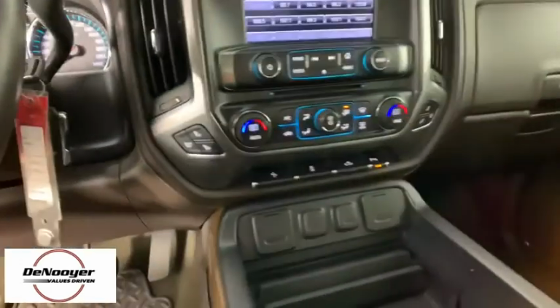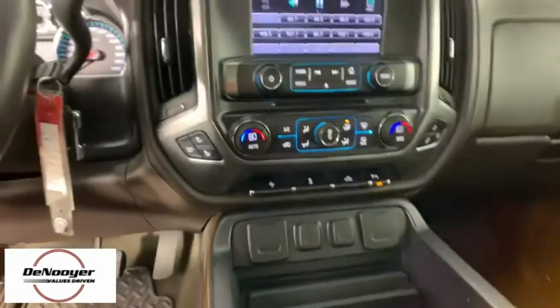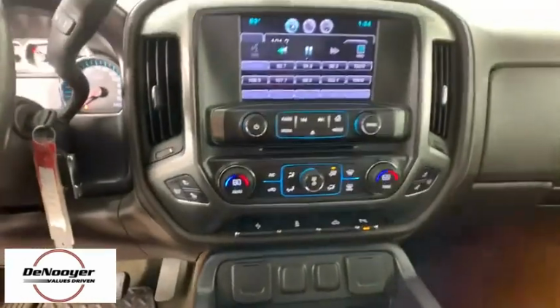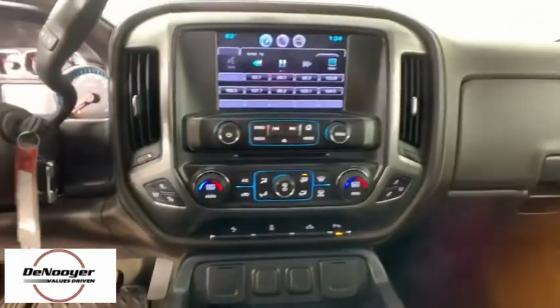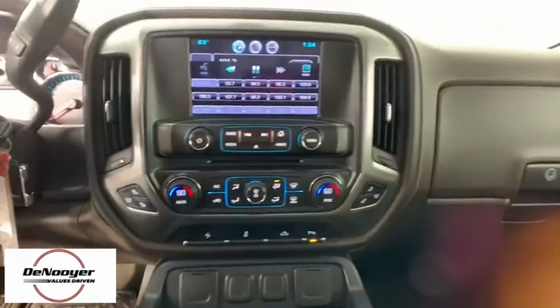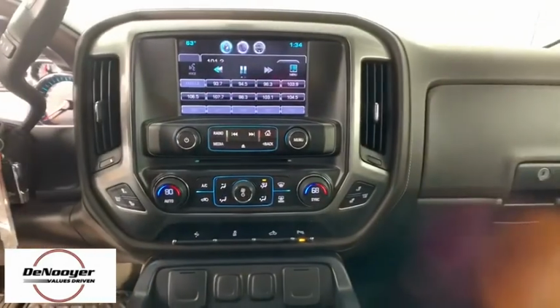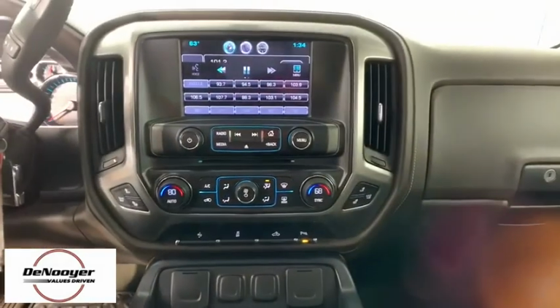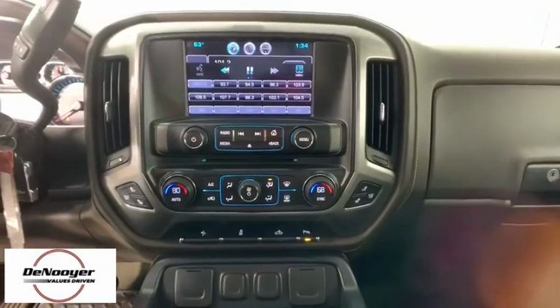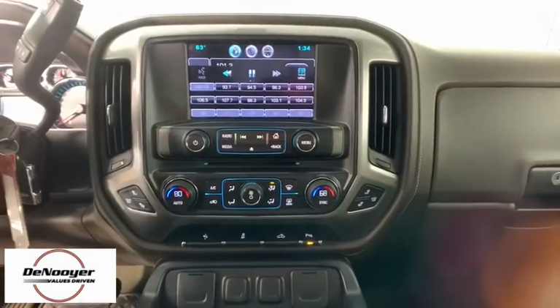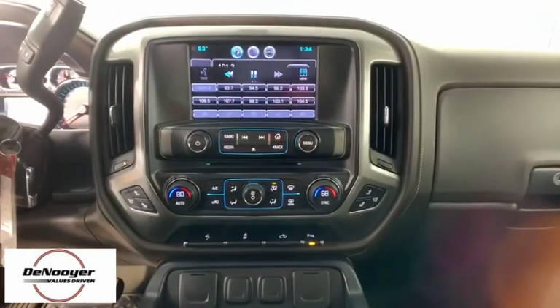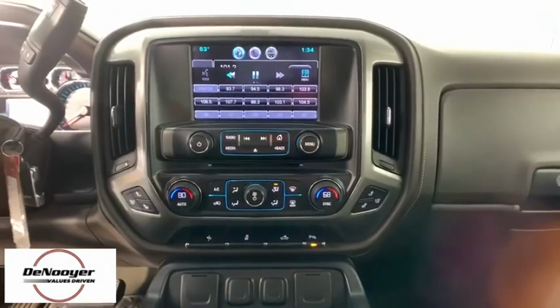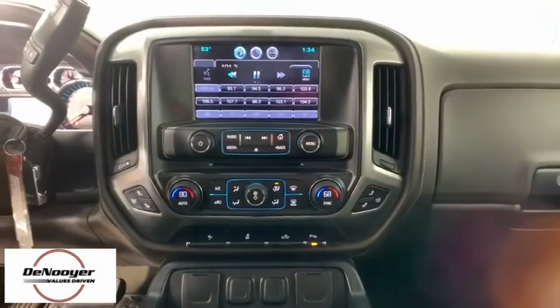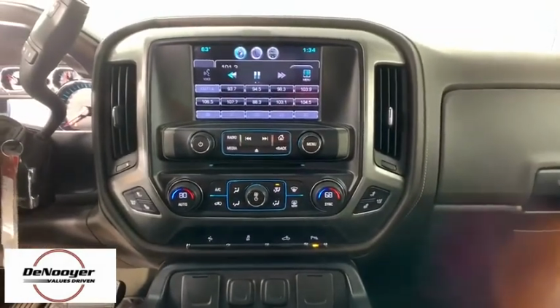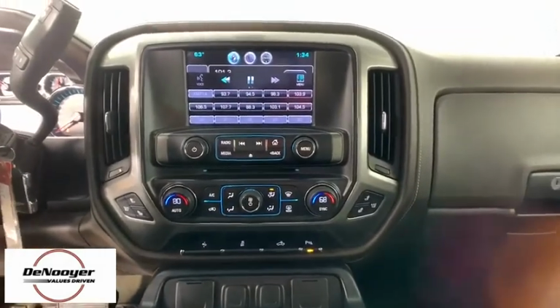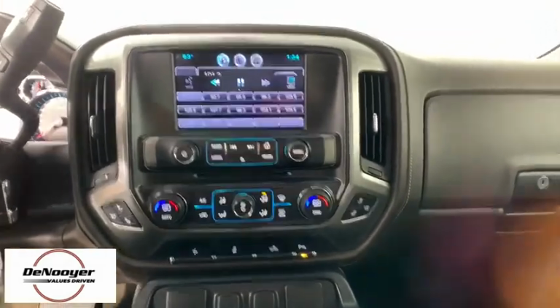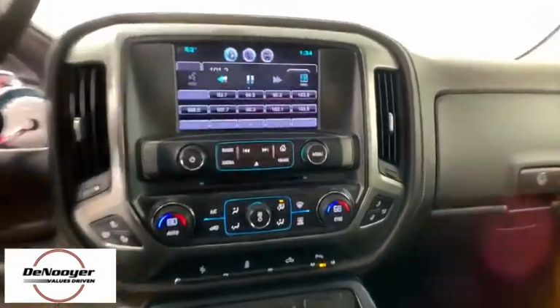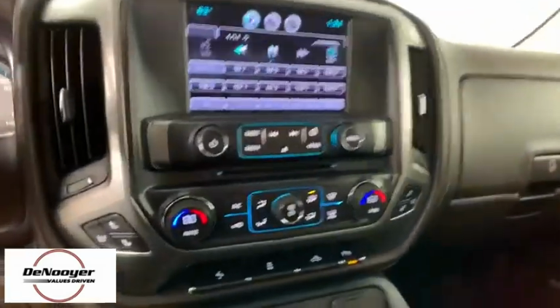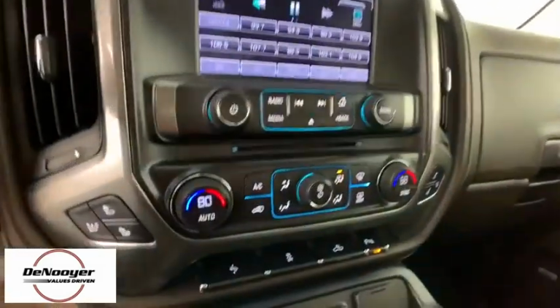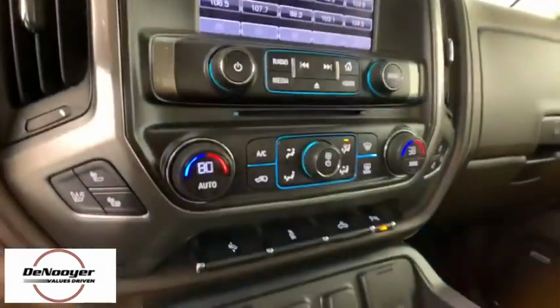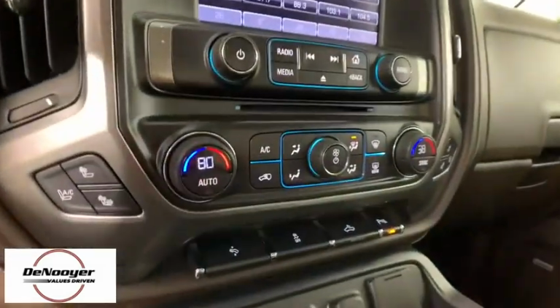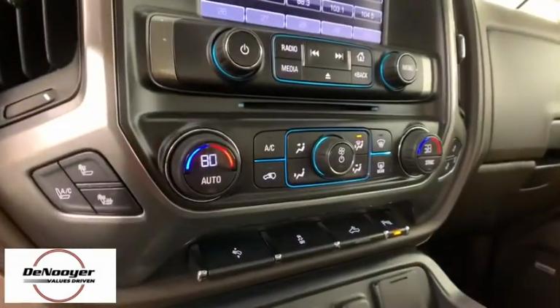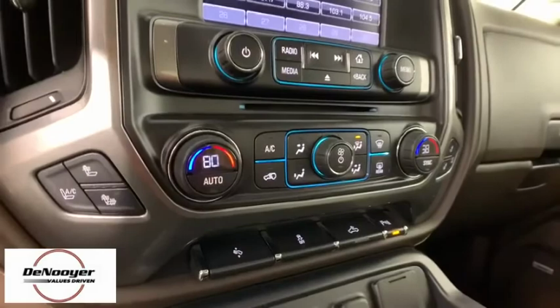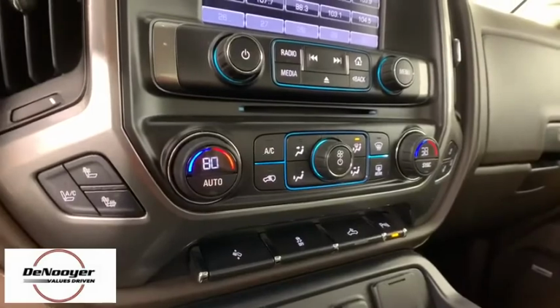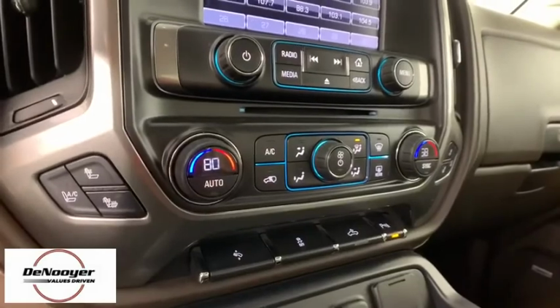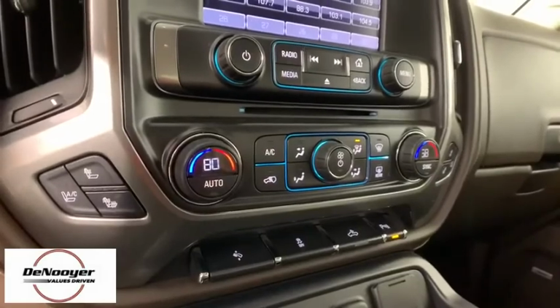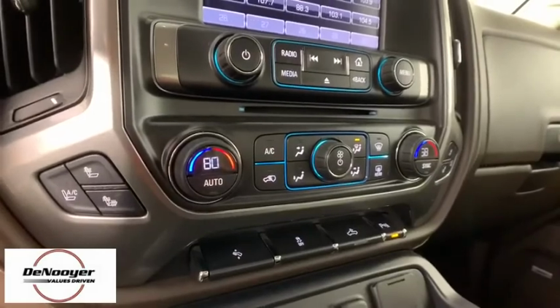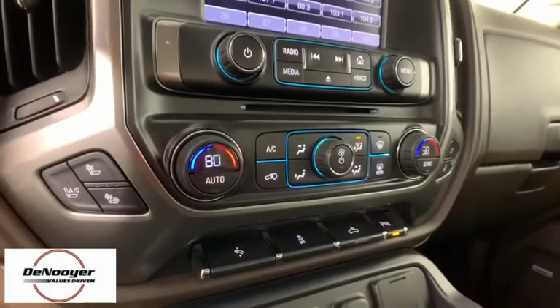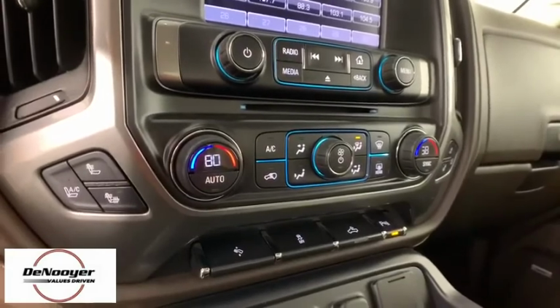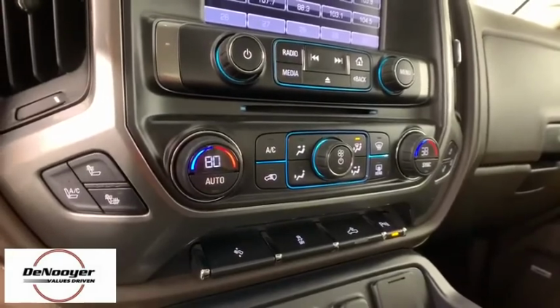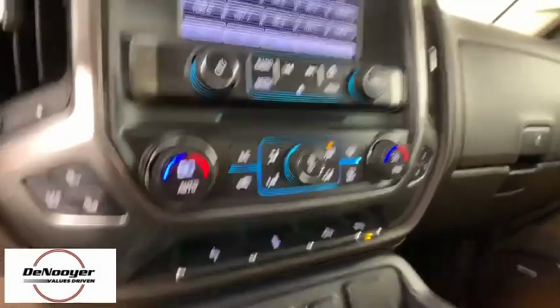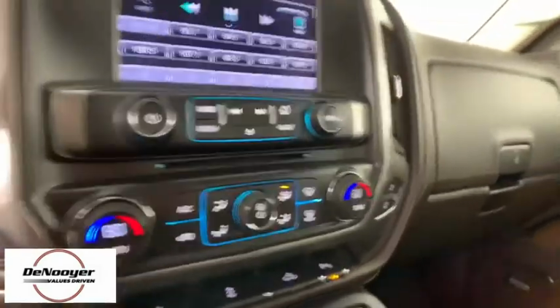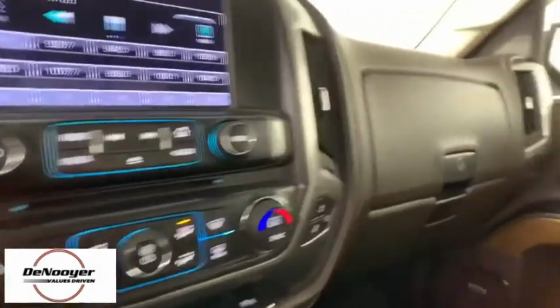Rear window defroster, electronic stability control, power windows, security system, fog lights, and compass.